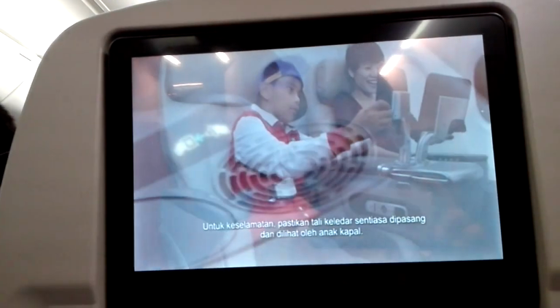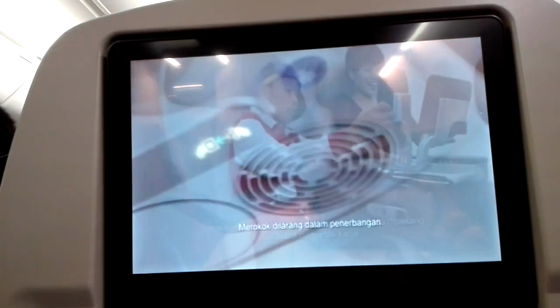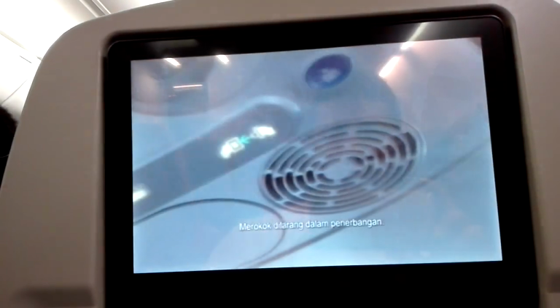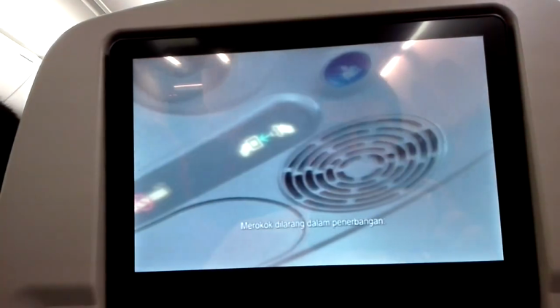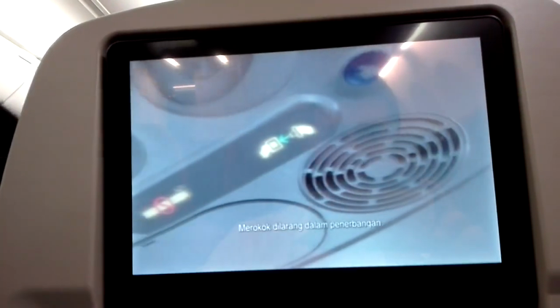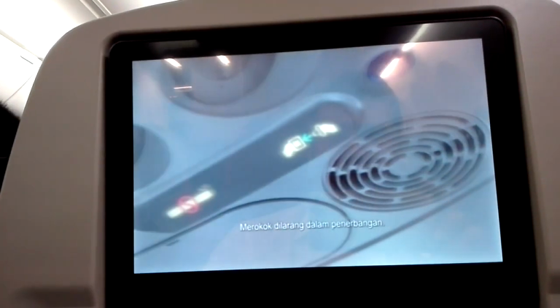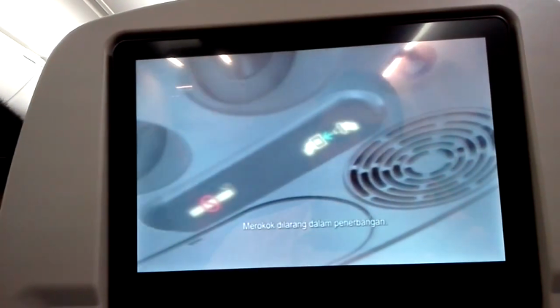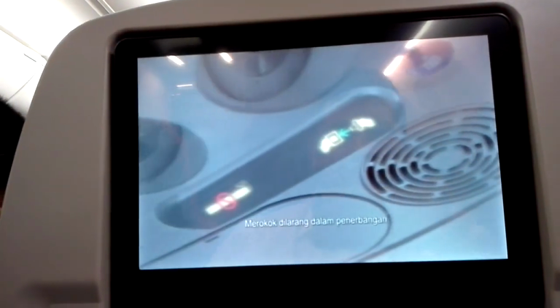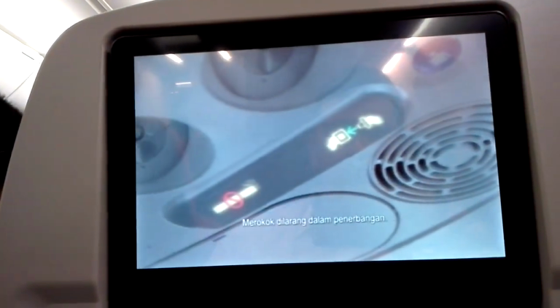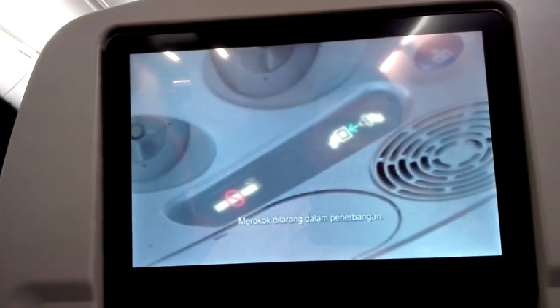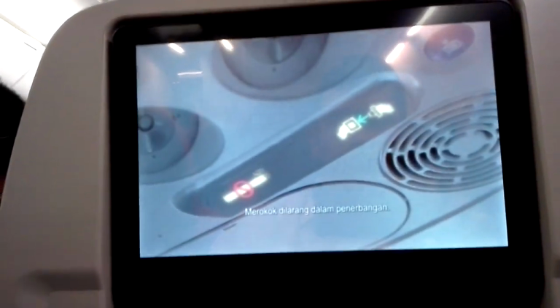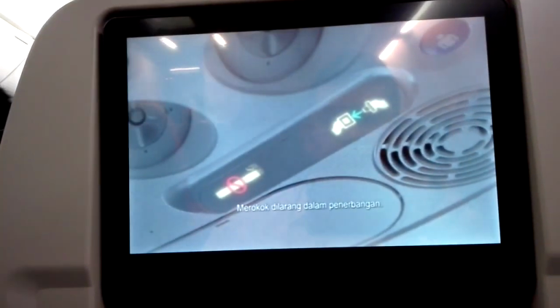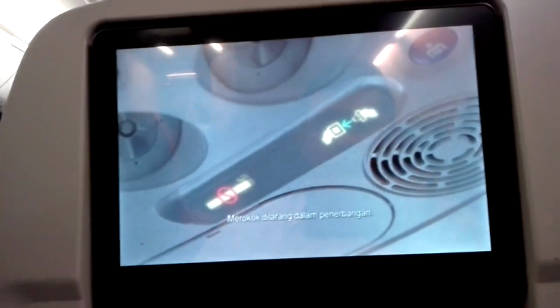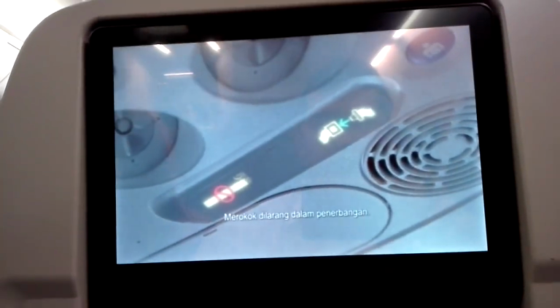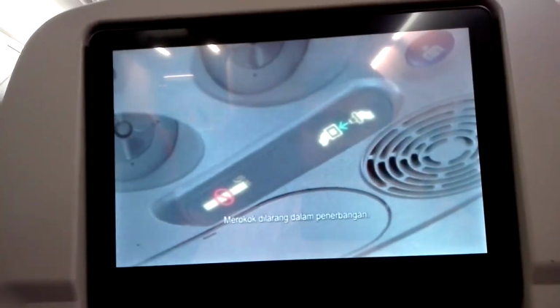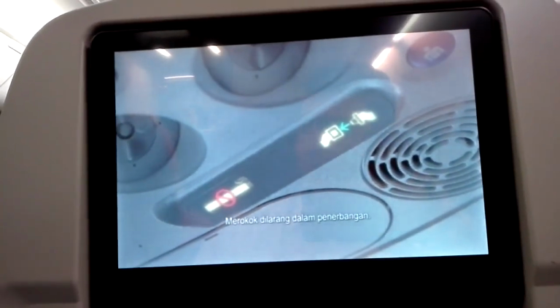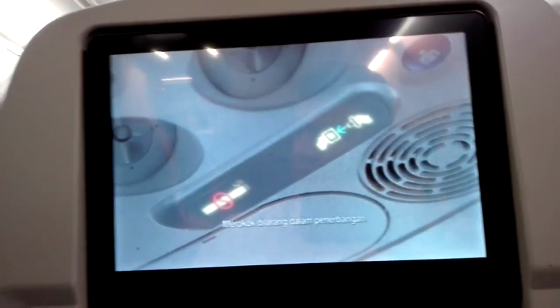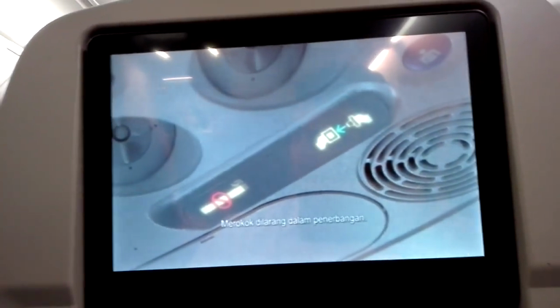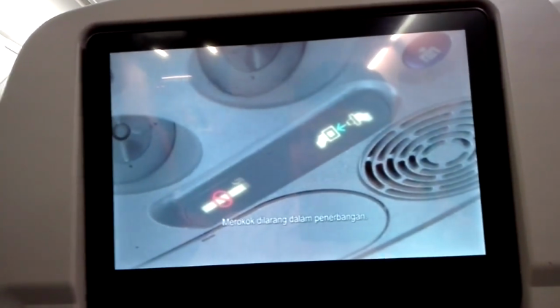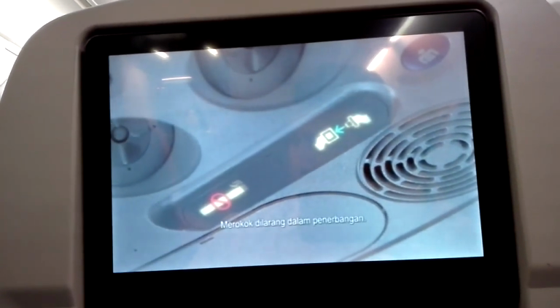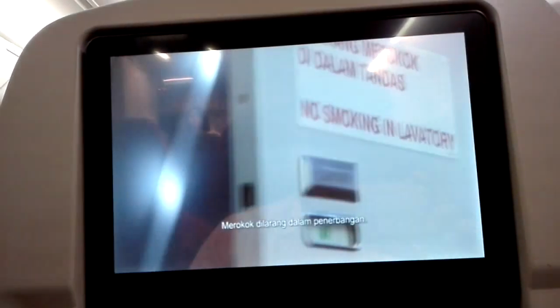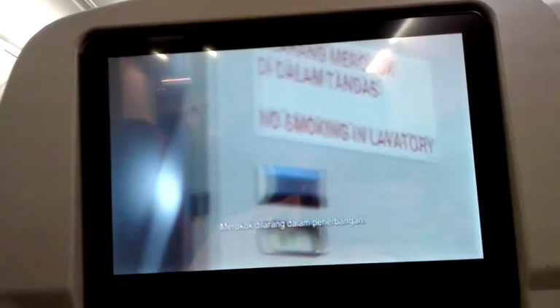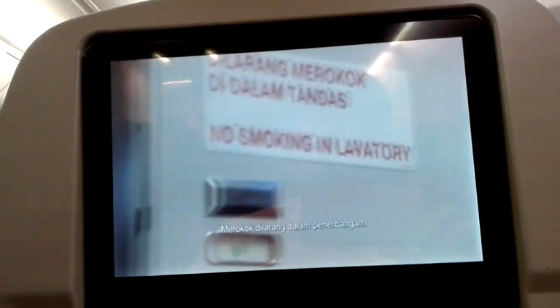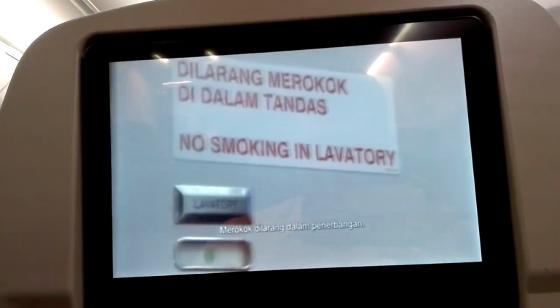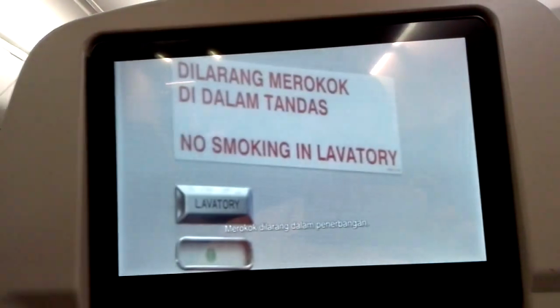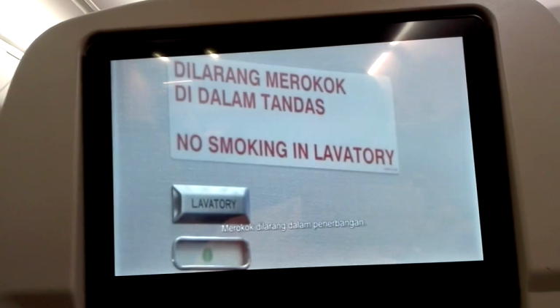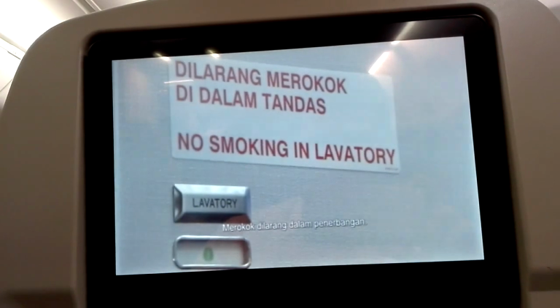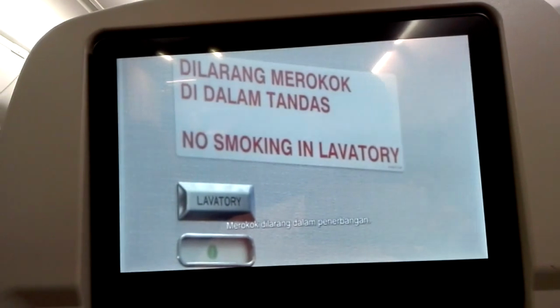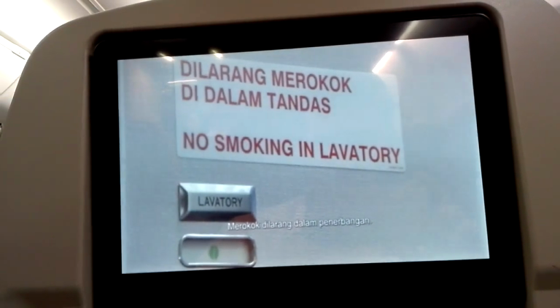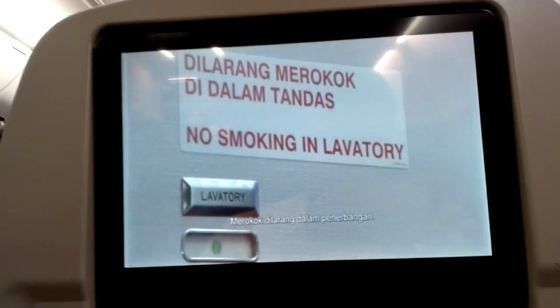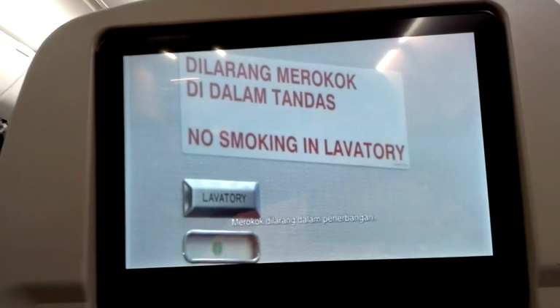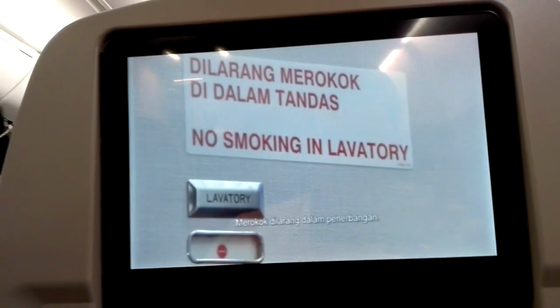This is a non-smoking flight. Smoking is prohibited on all the aircraft, including the lavatories.